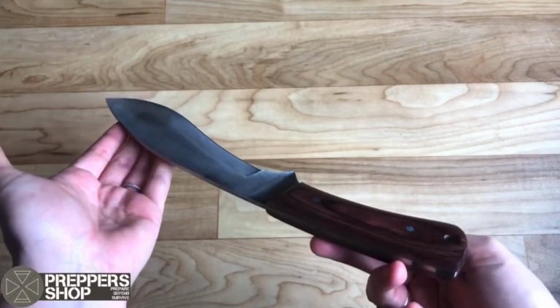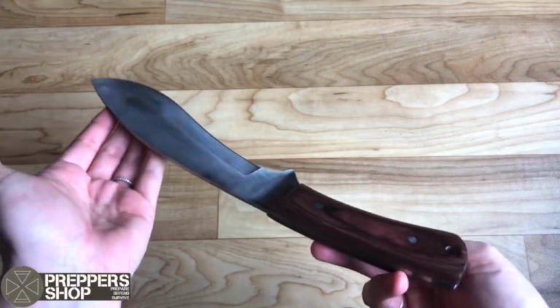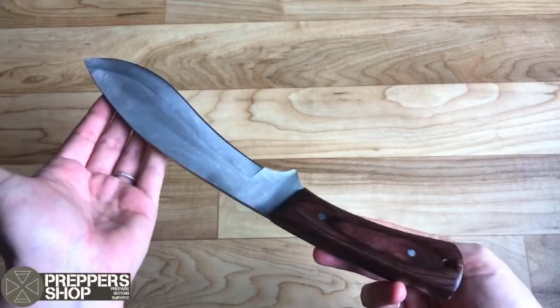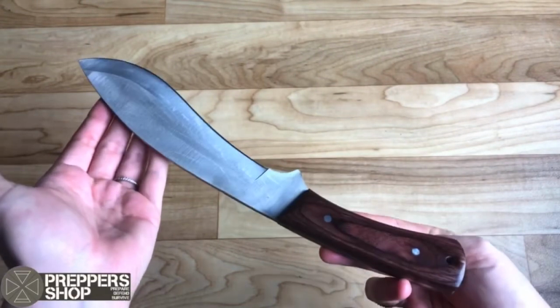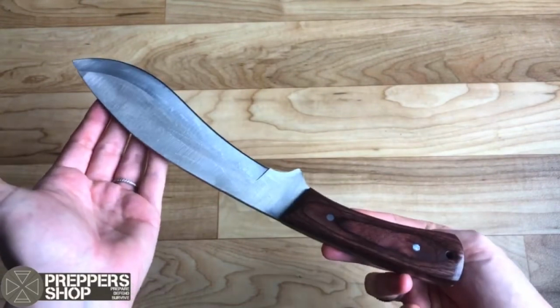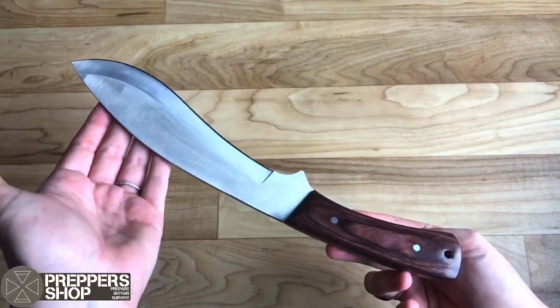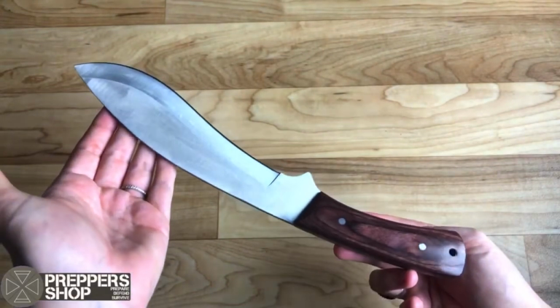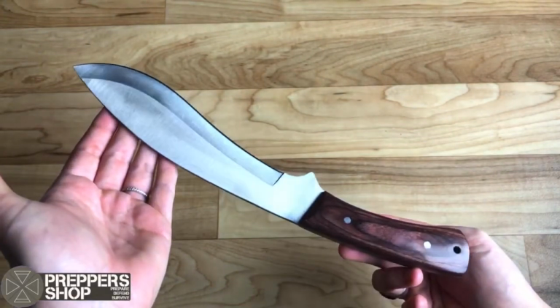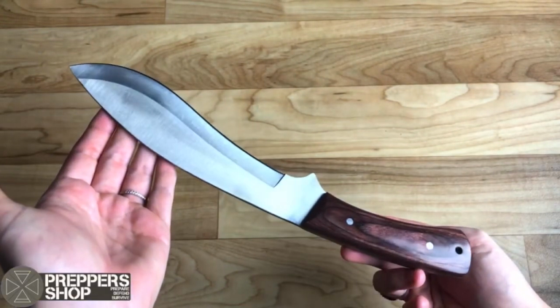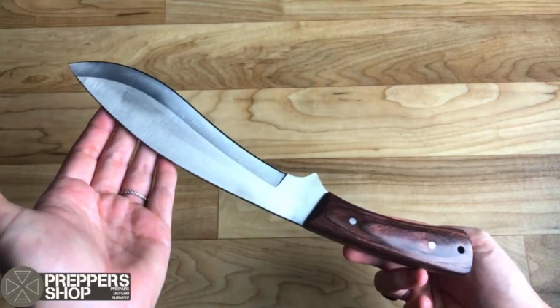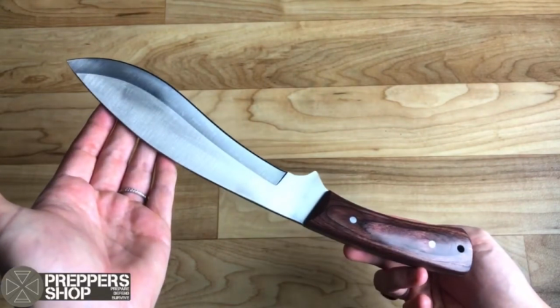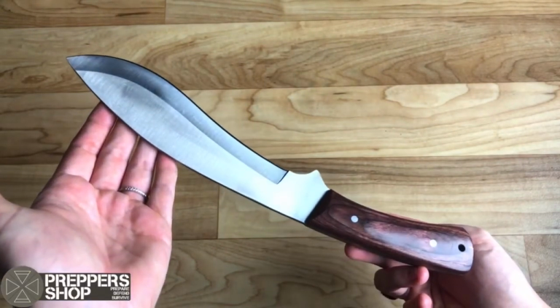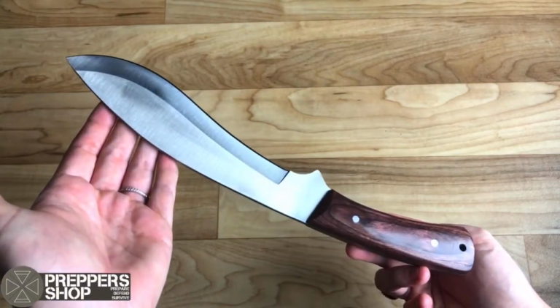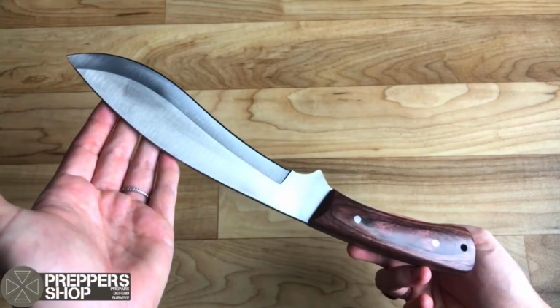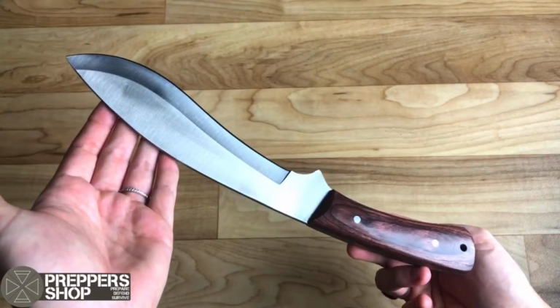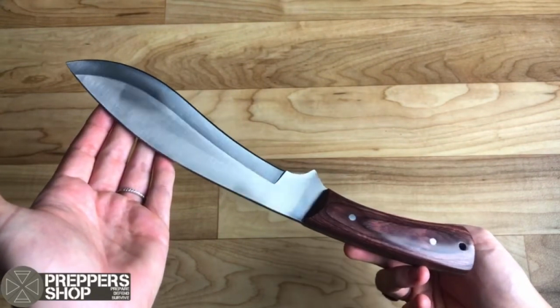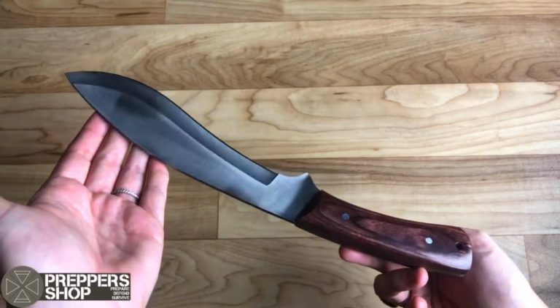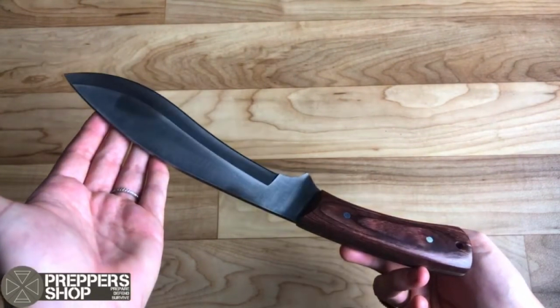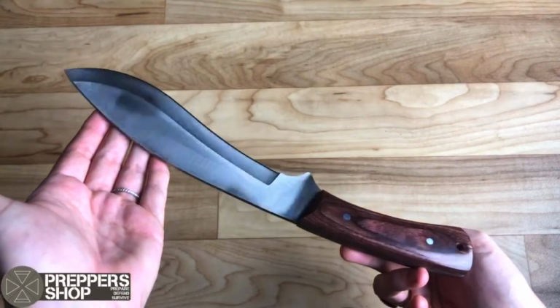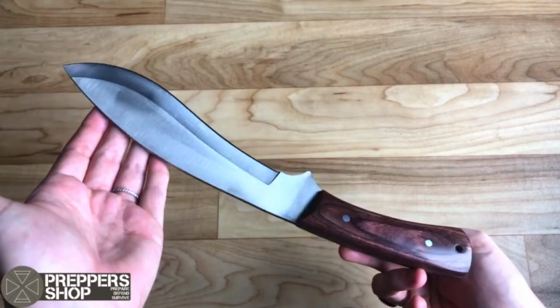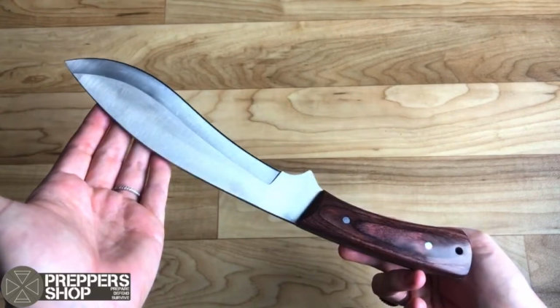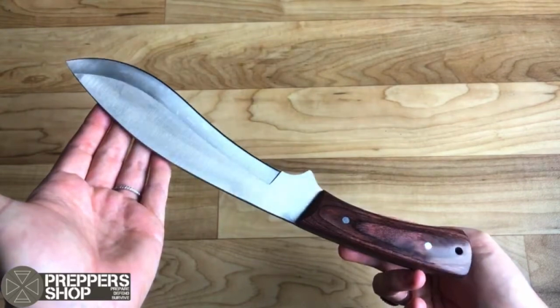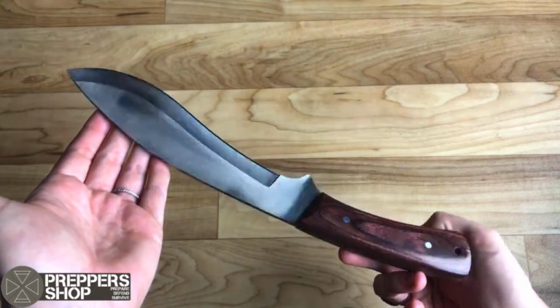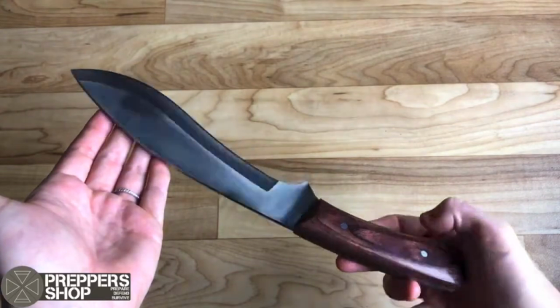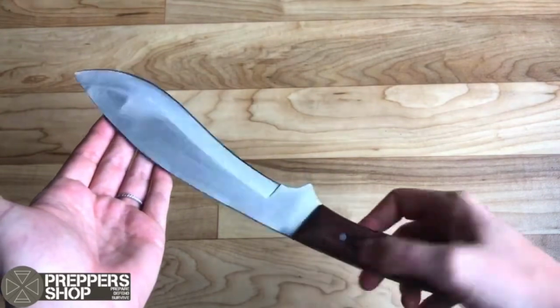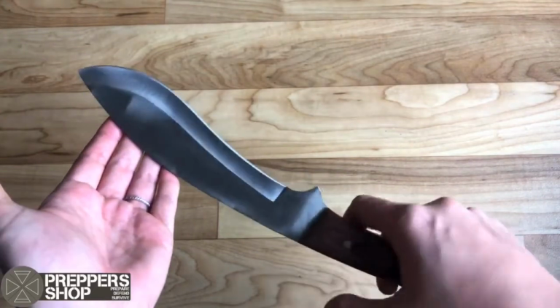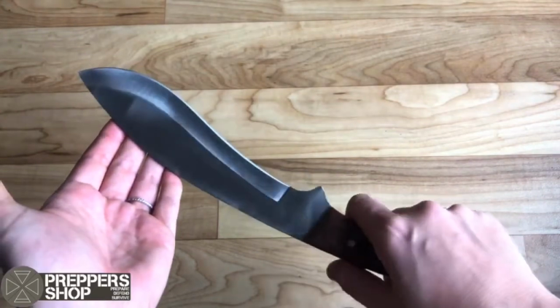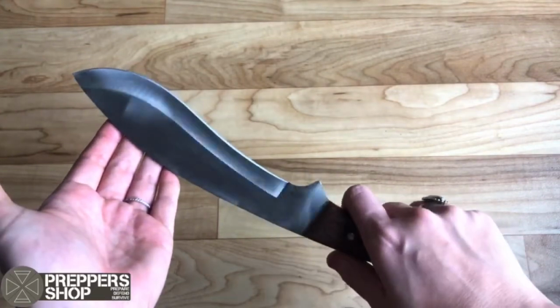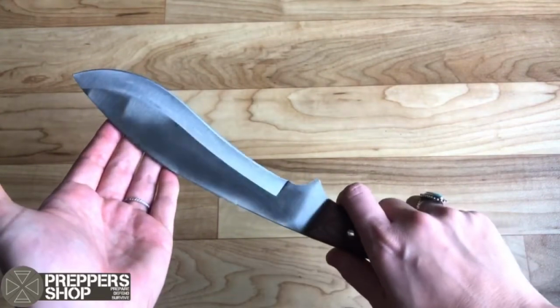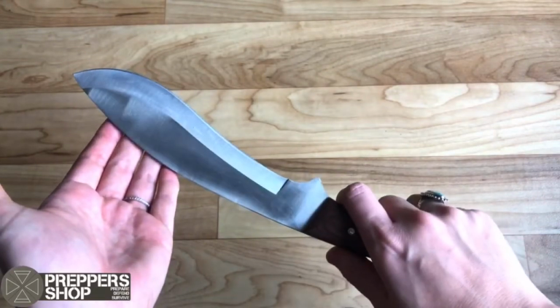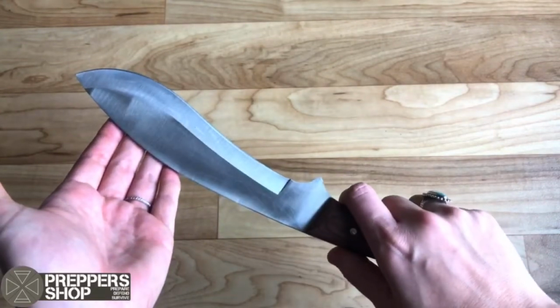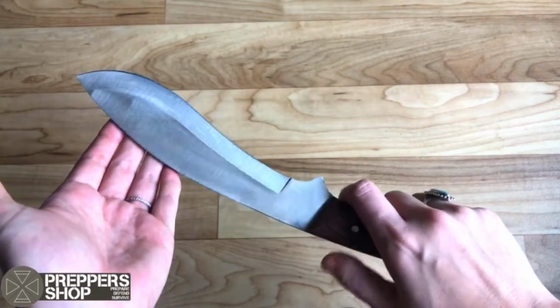This is a lovely all-round fixed blade knife. Head over to Prepper's Shop UK for more information.